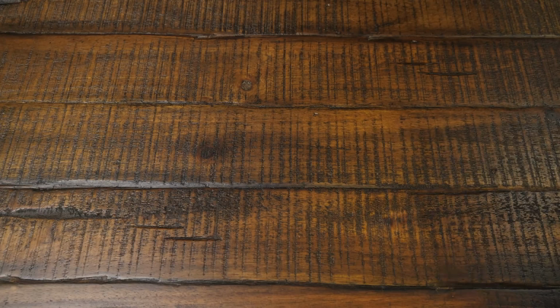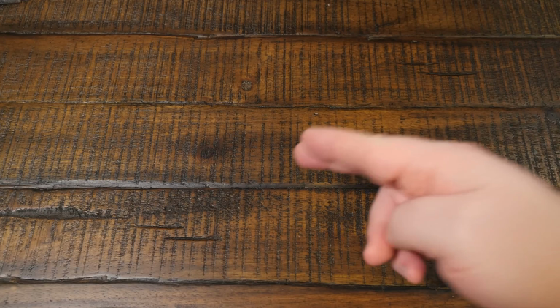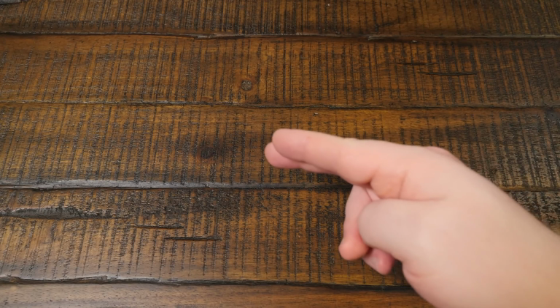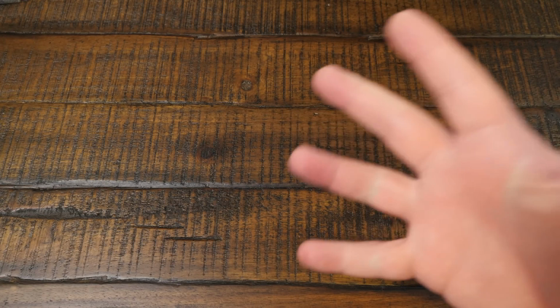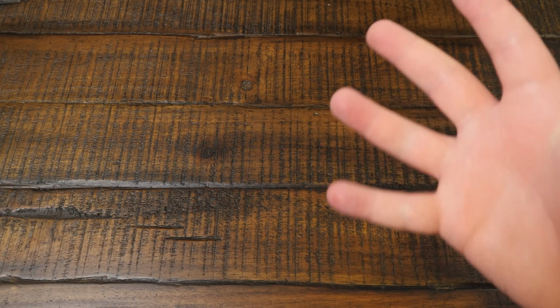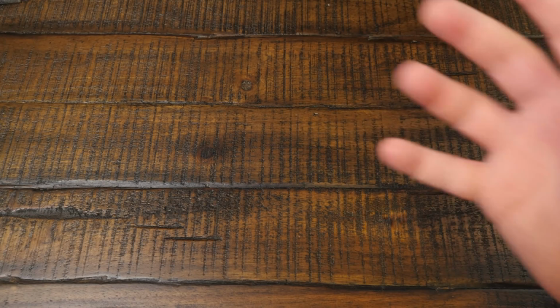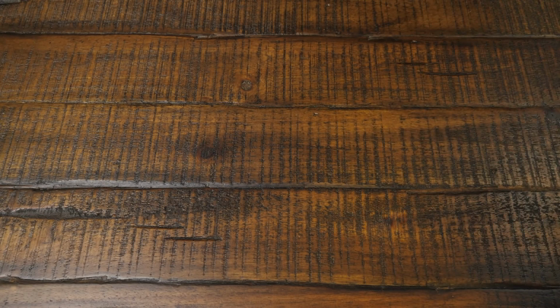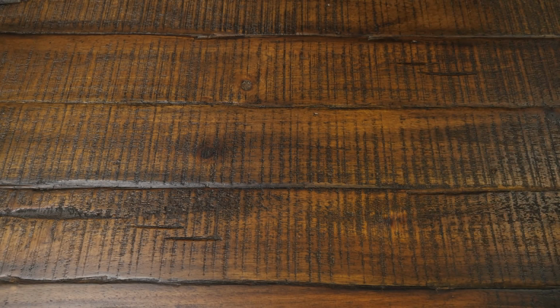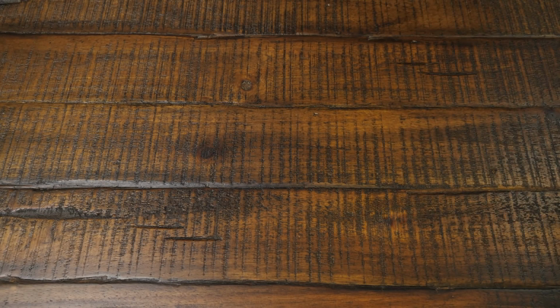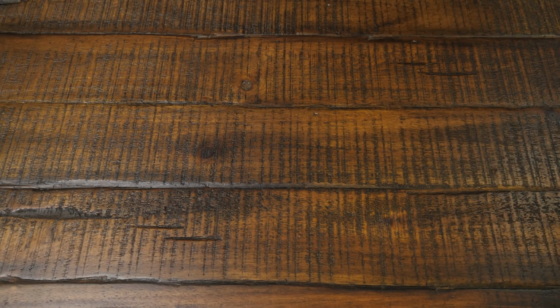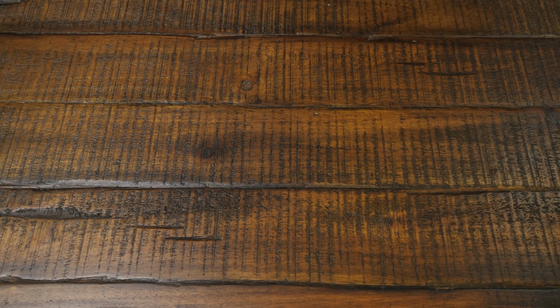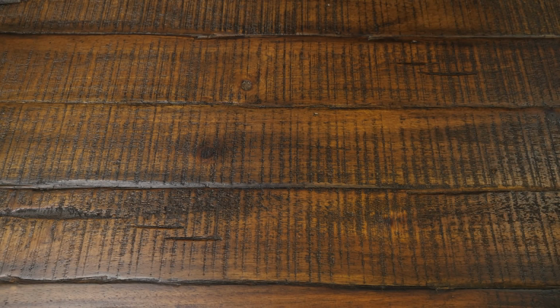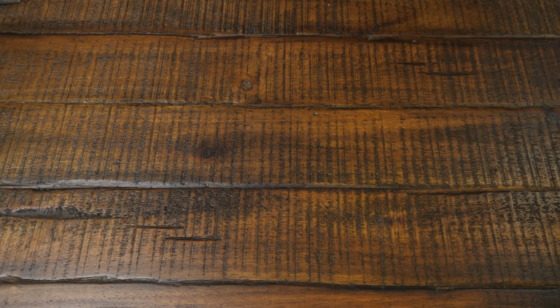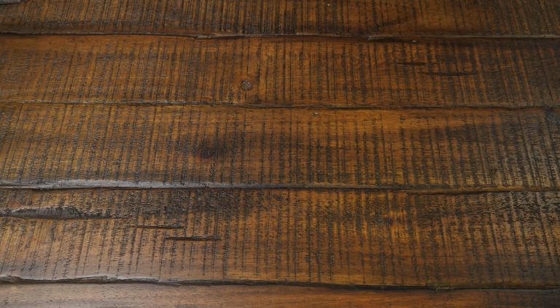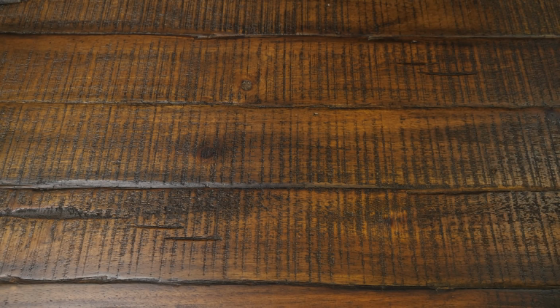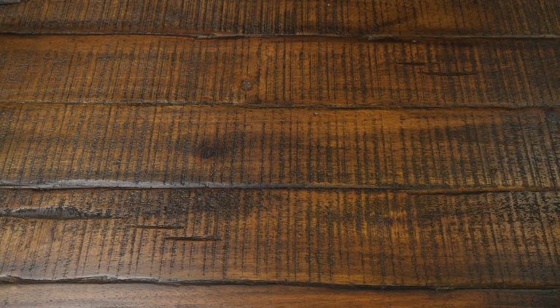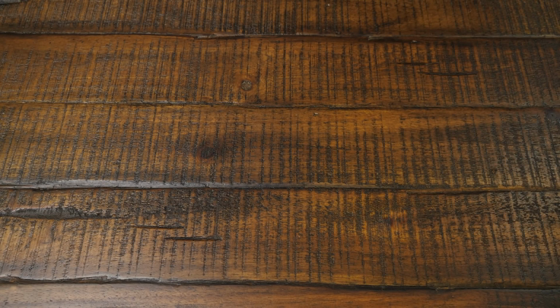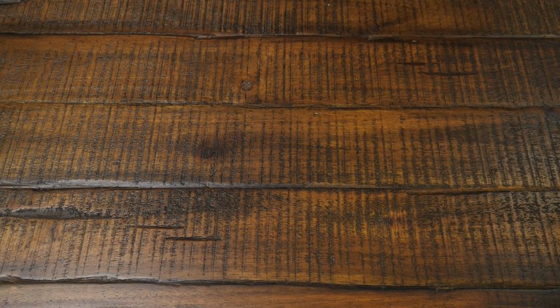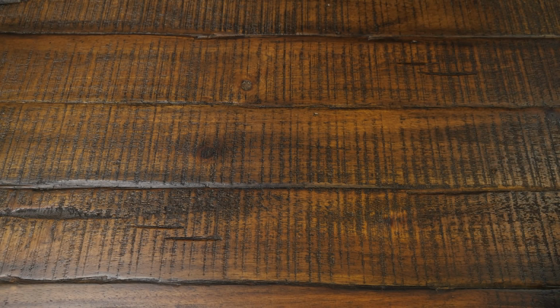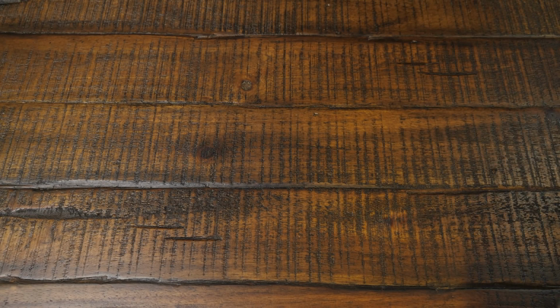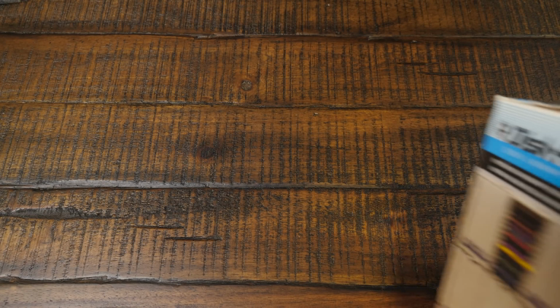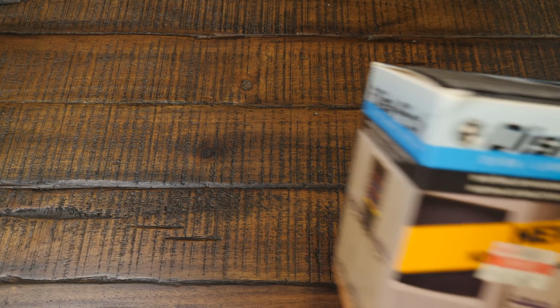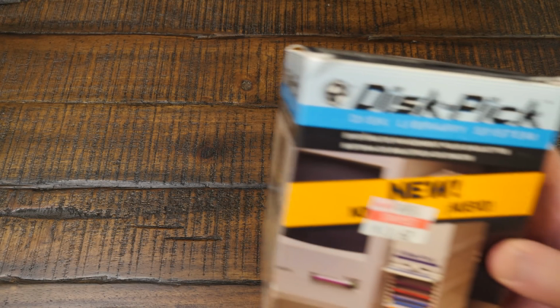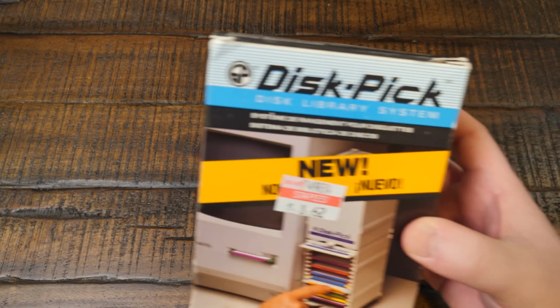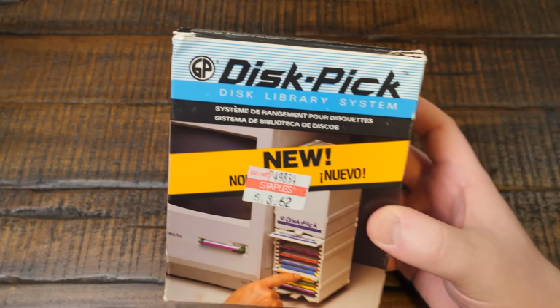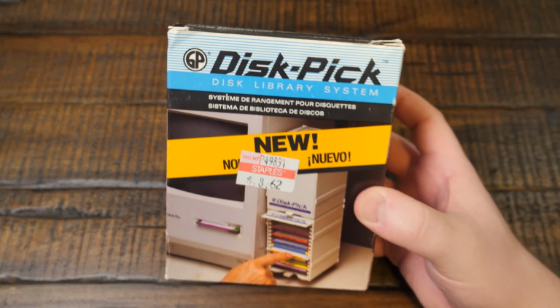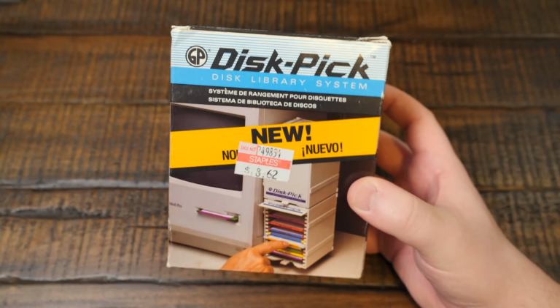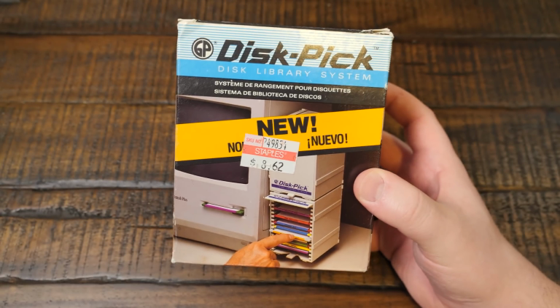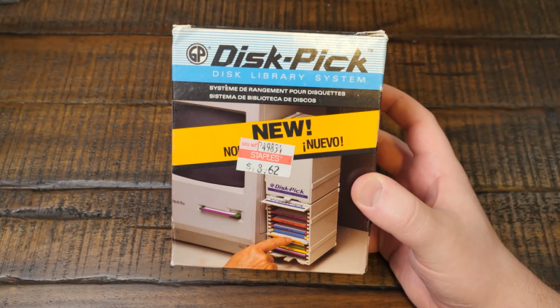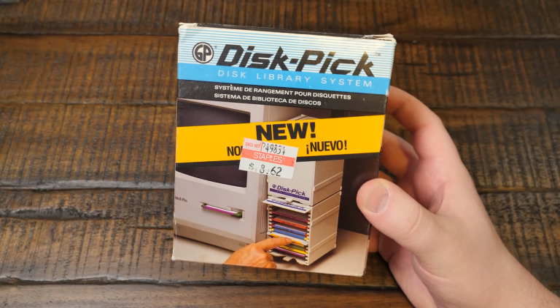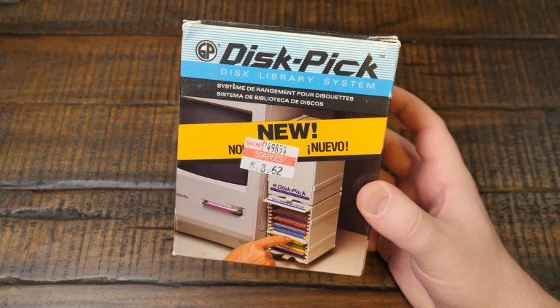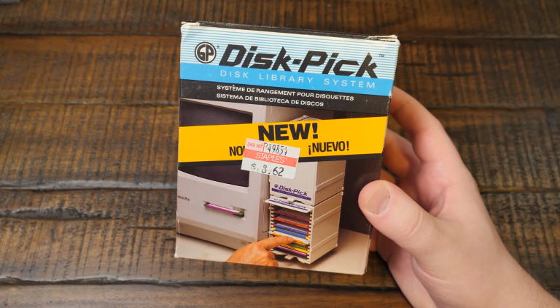Greetings and welcome to an LGR blurb! Today I've got a disk pick for you right here.